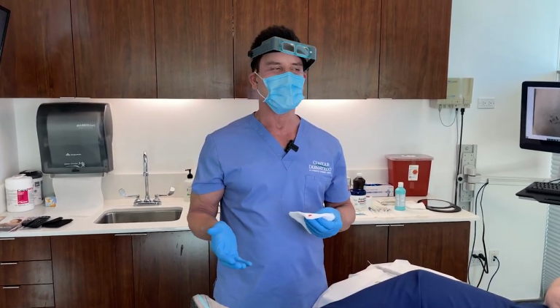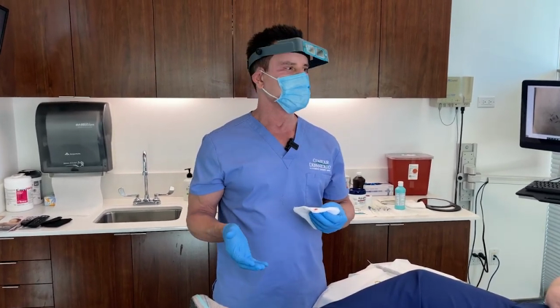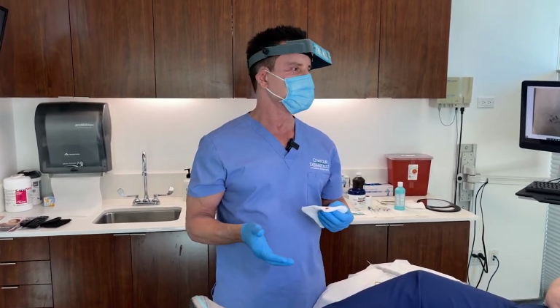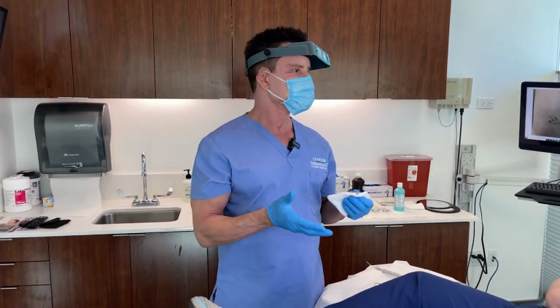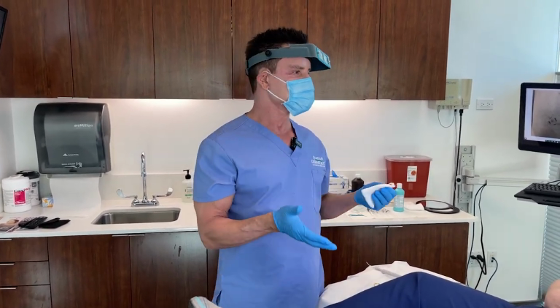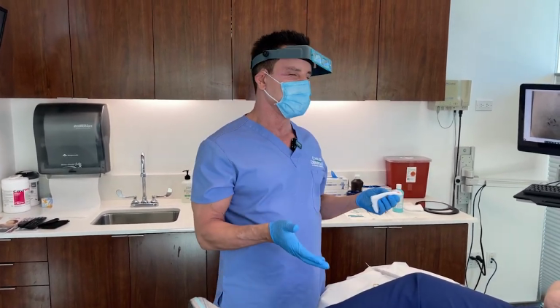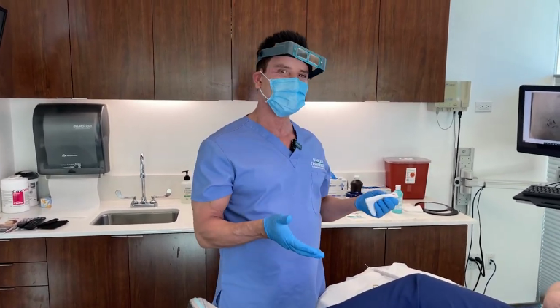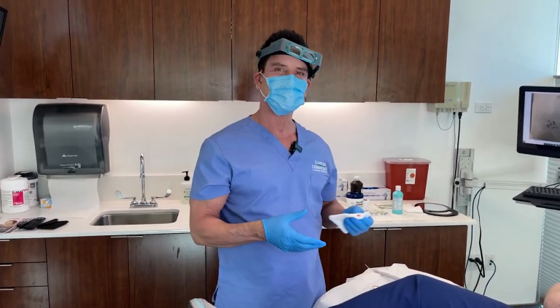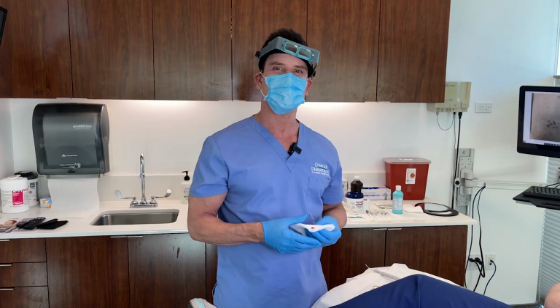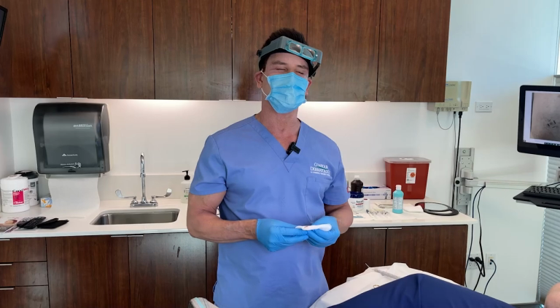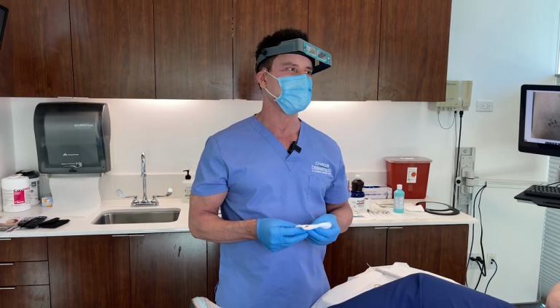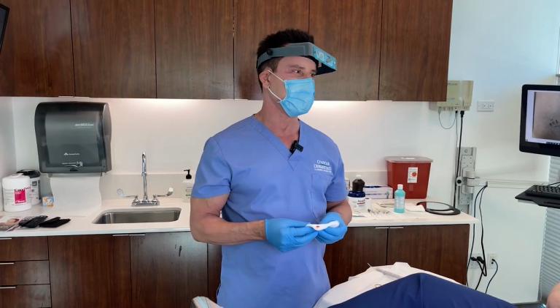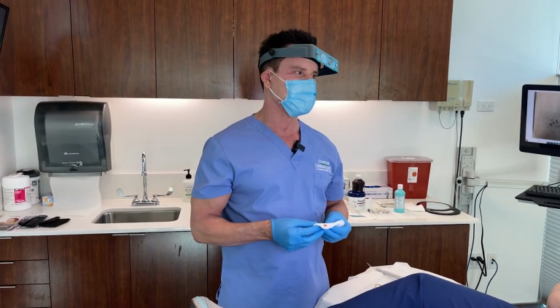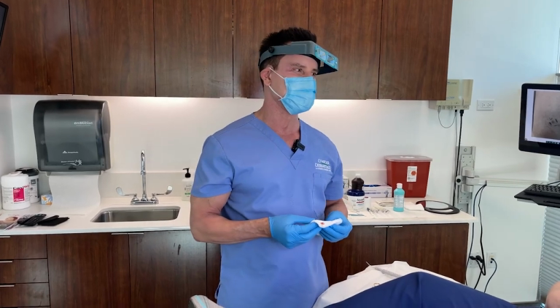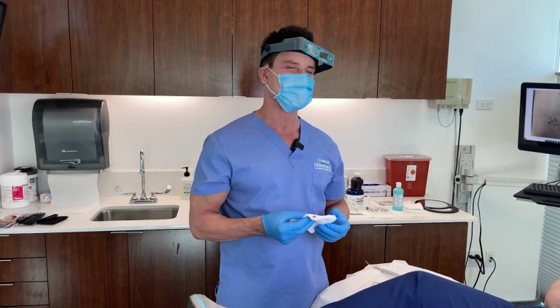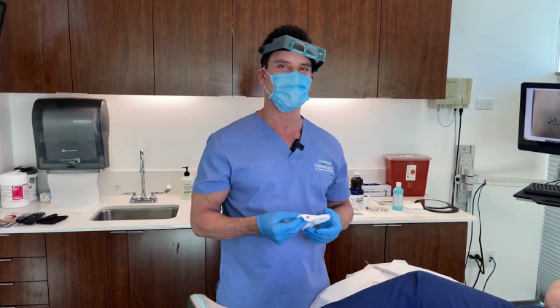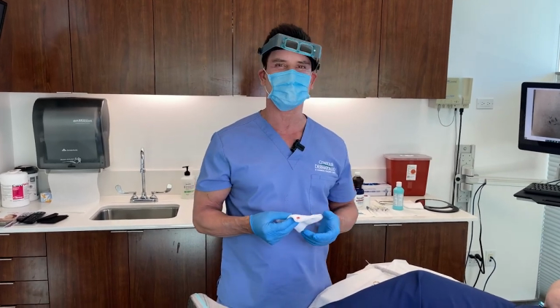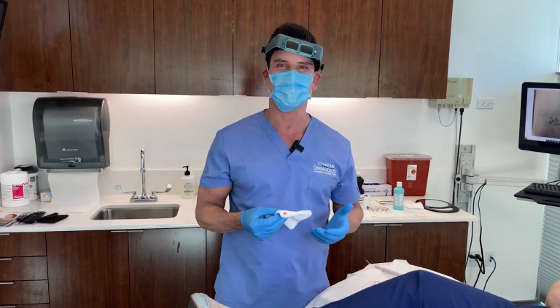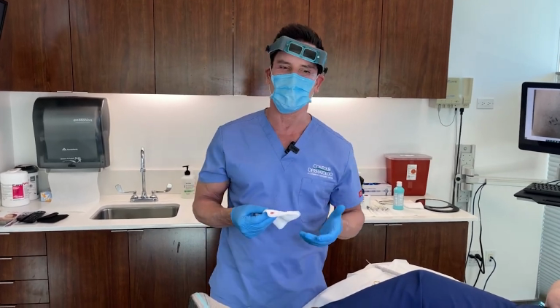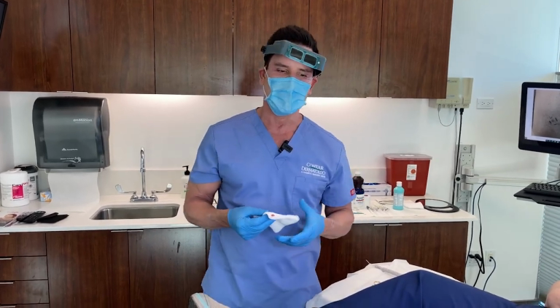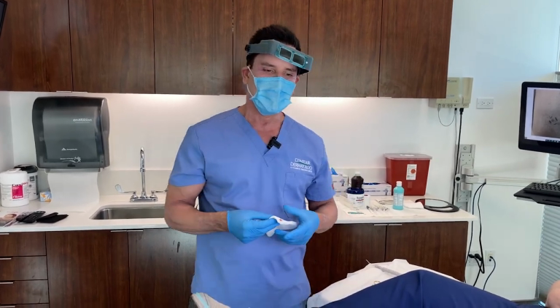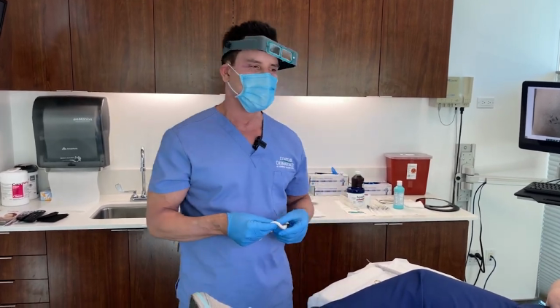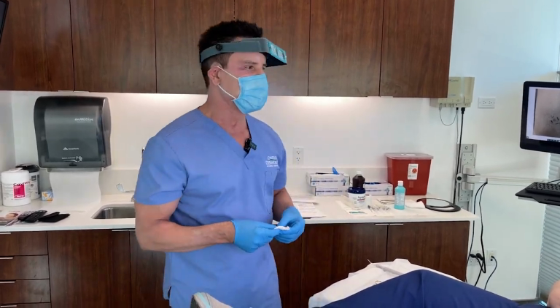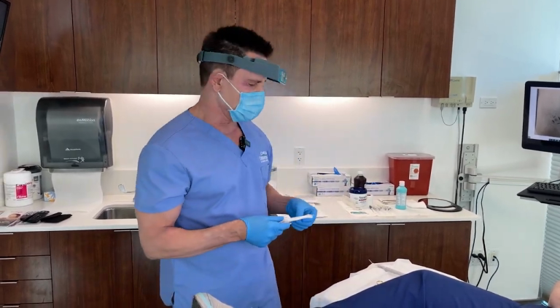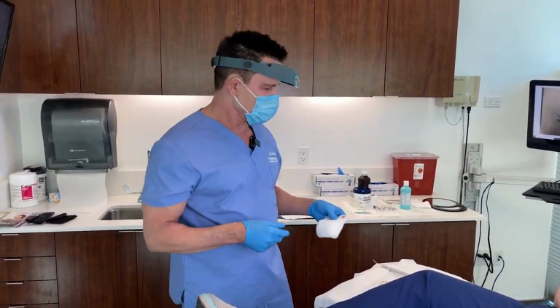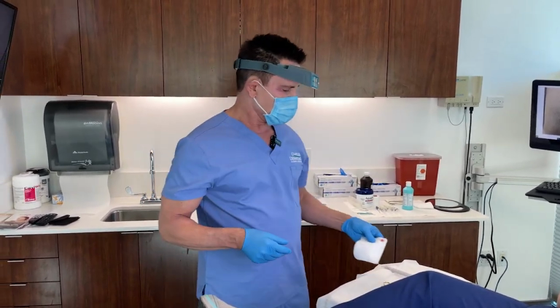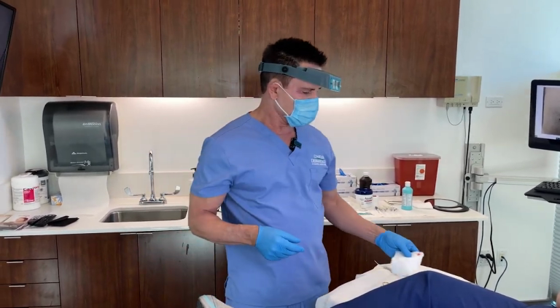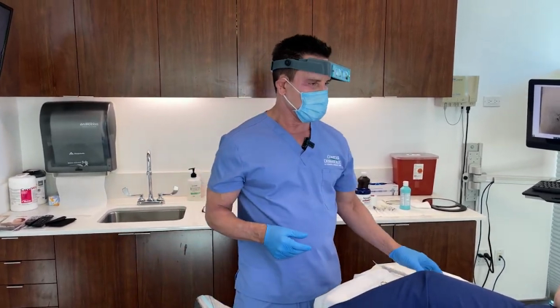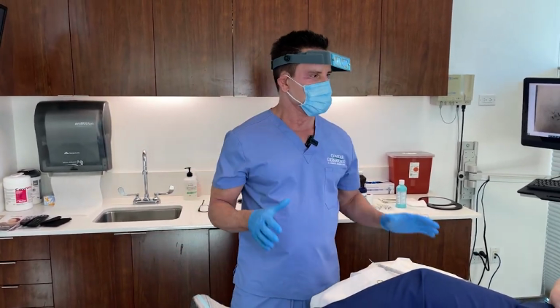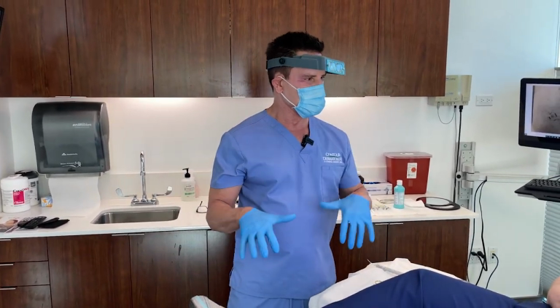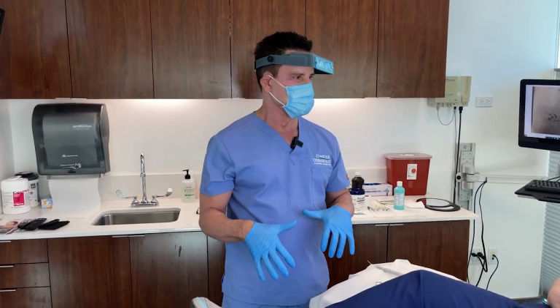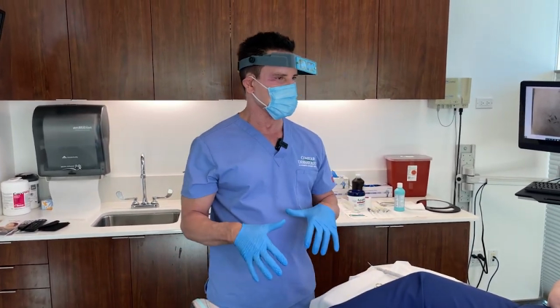Our patient gets to relax — I like to say relax, not wait — for about an hour while we process the skin.